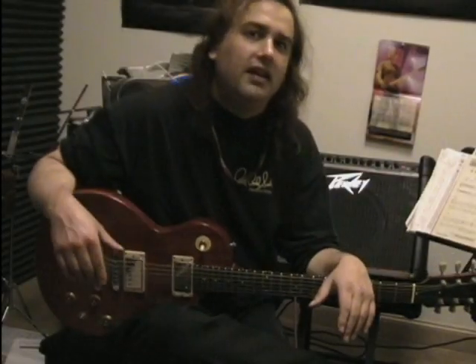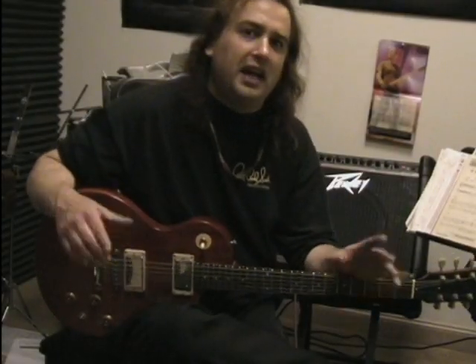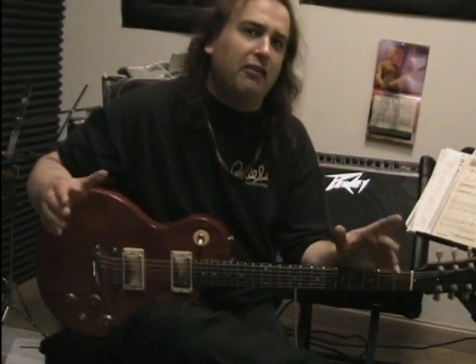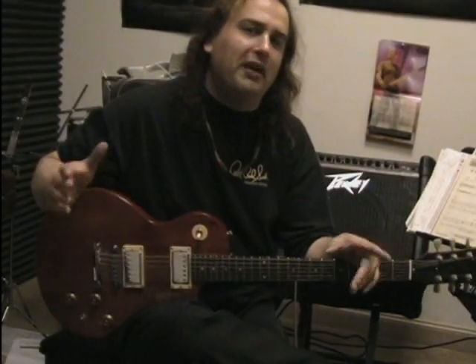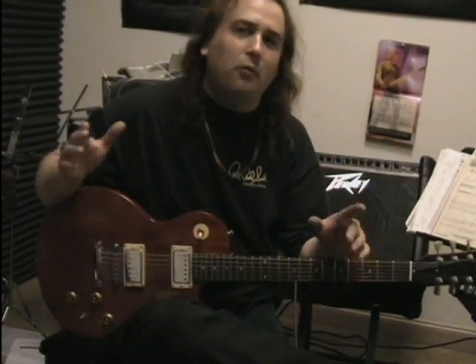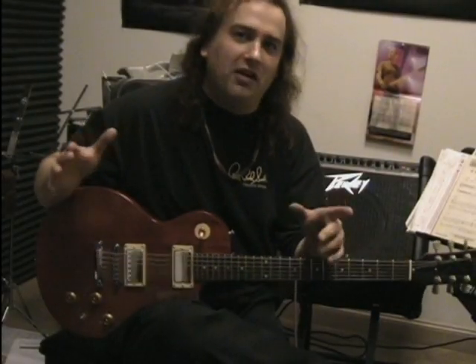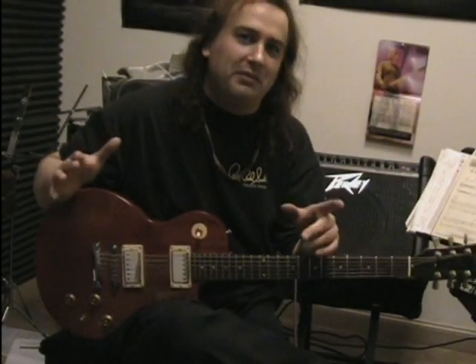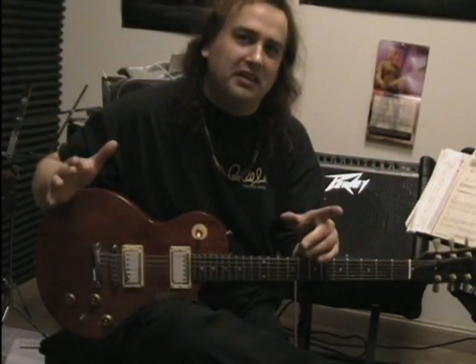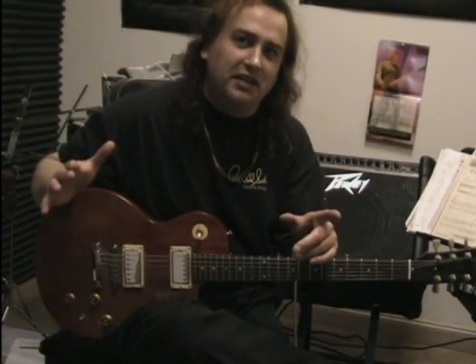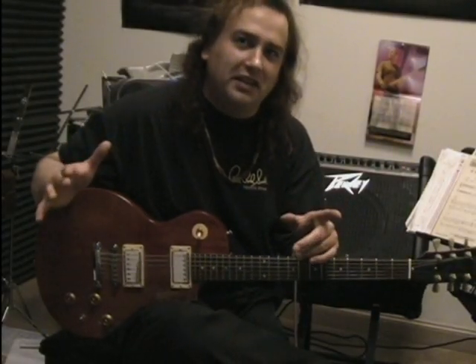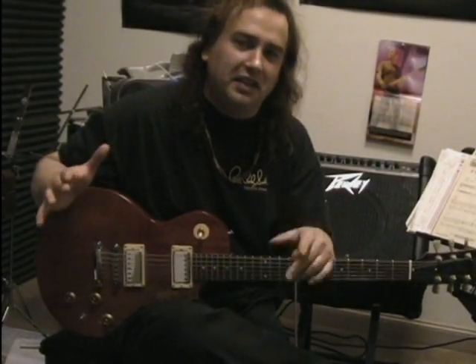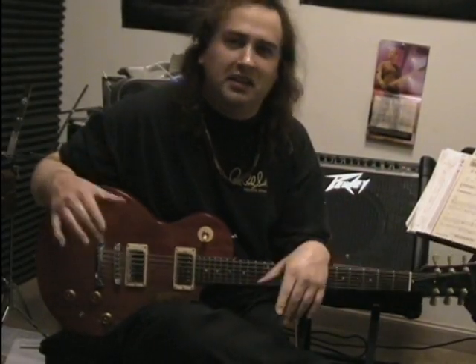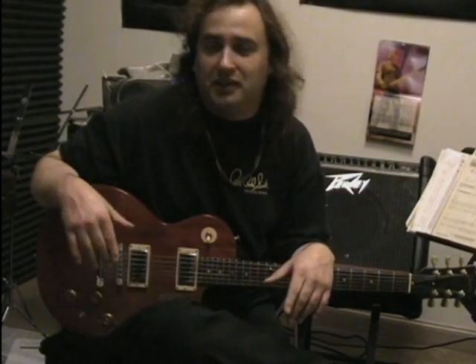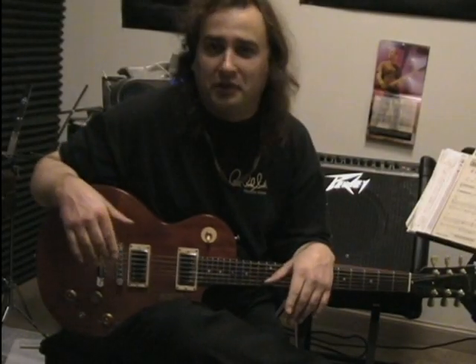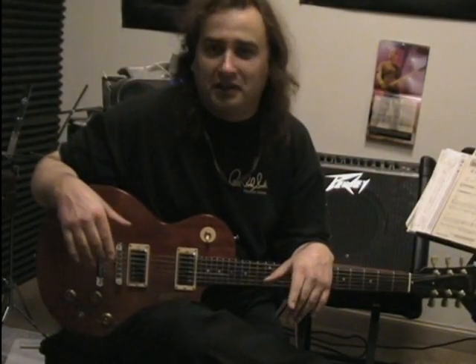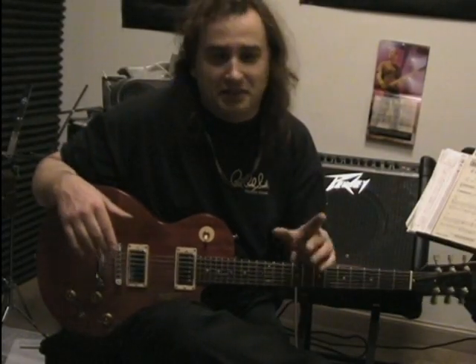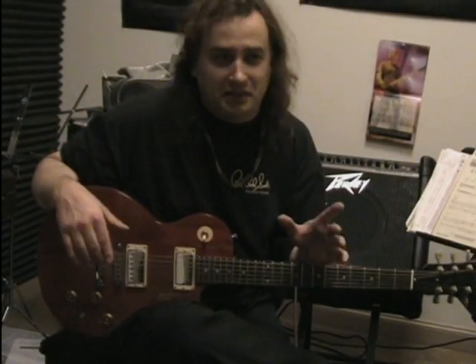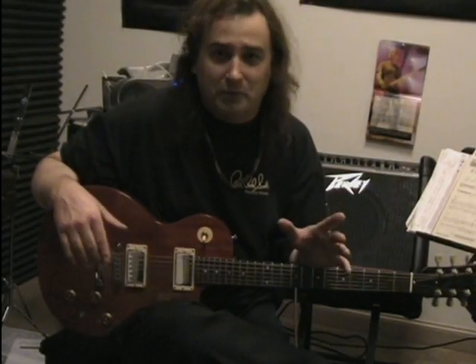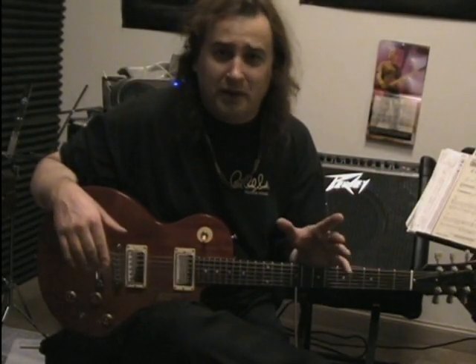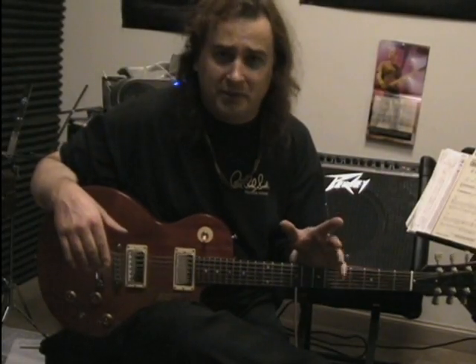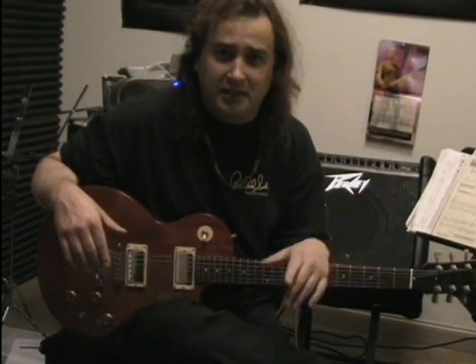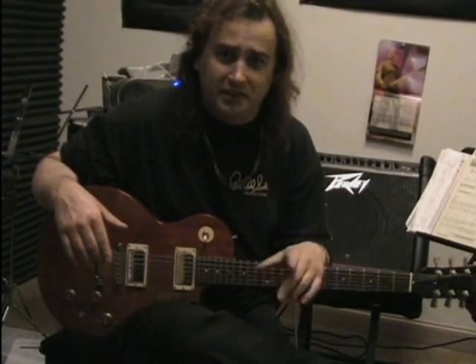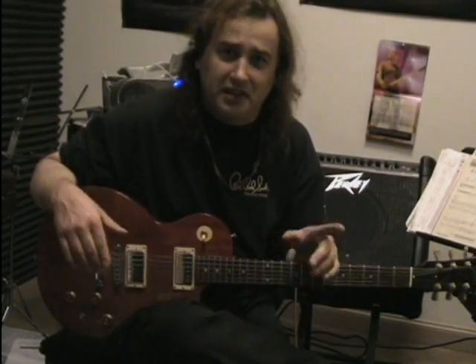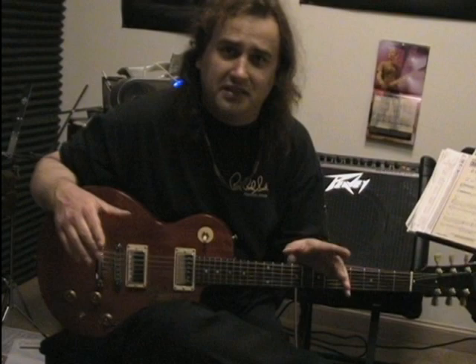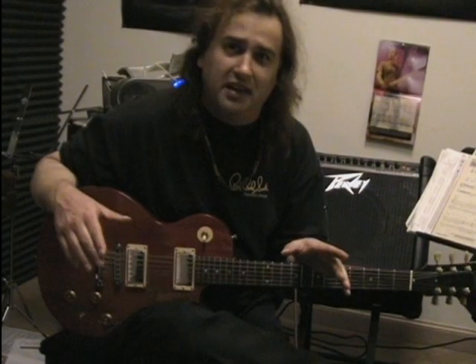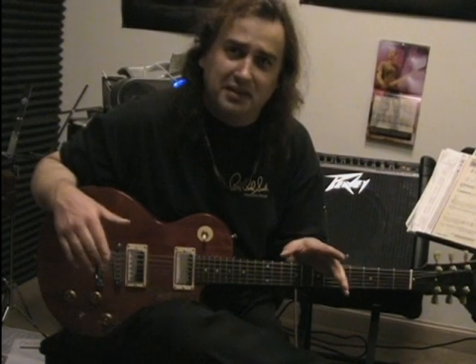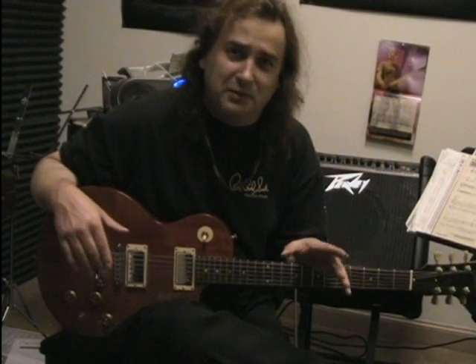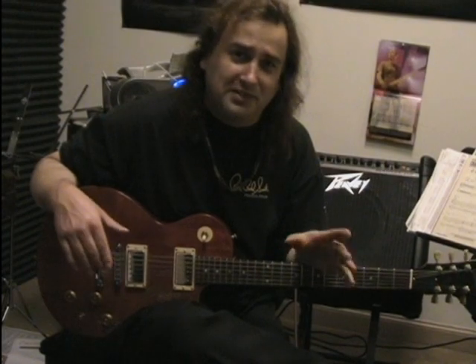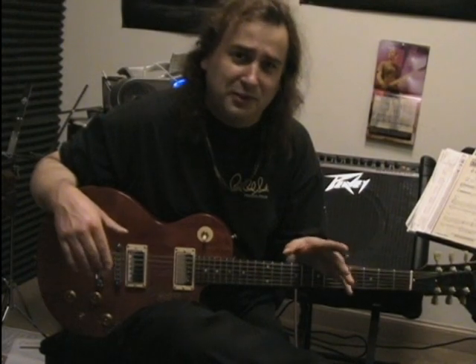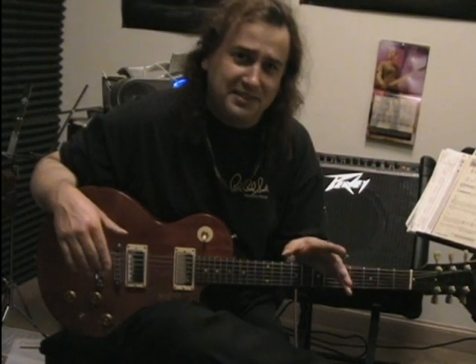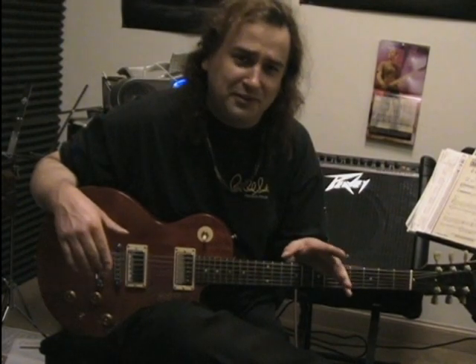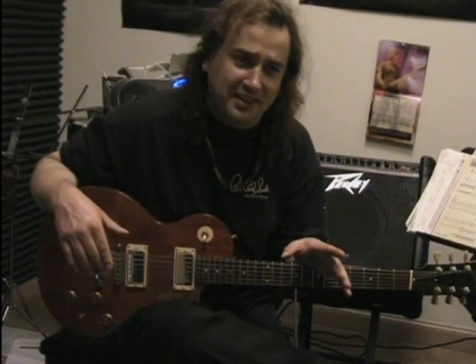Hey everybody! Welcome to the DVD. That's right, just like we promised, here is Ozzy Osbourne's Crazy Train.